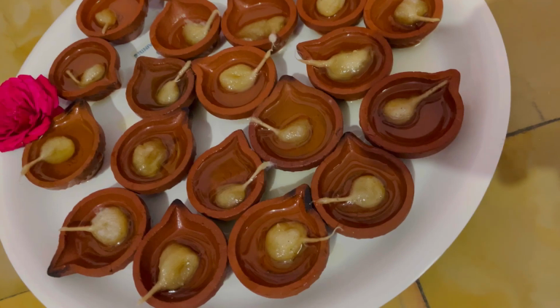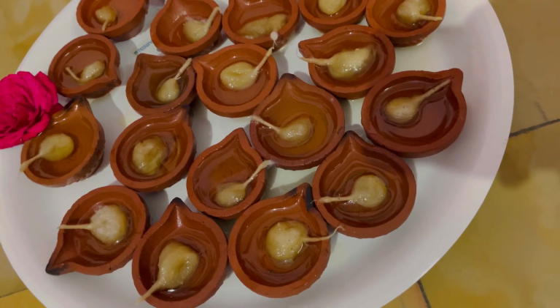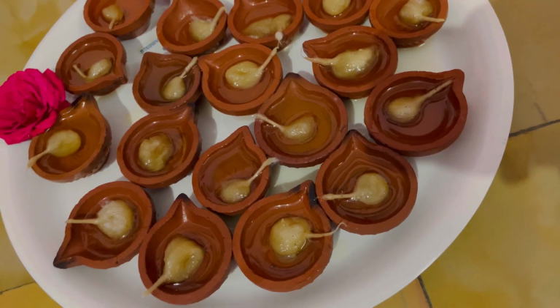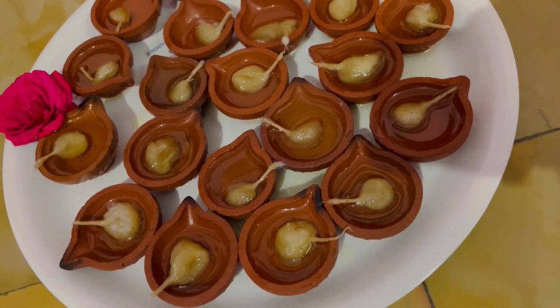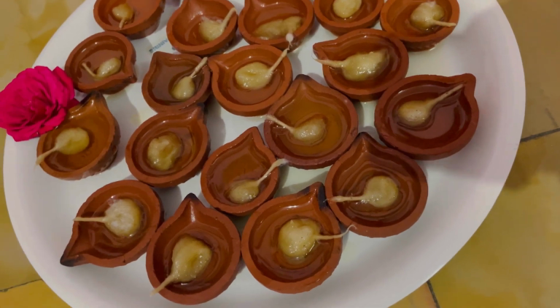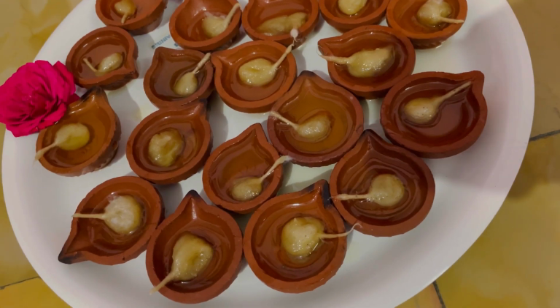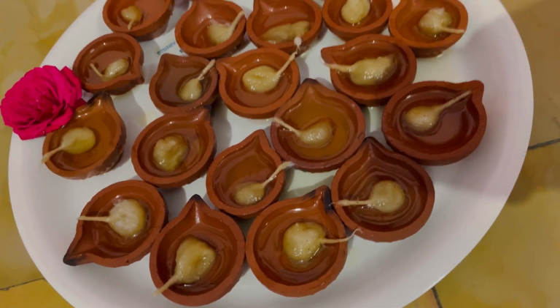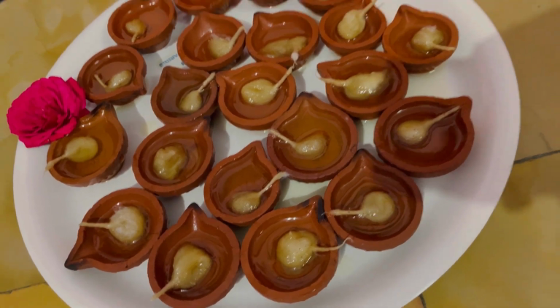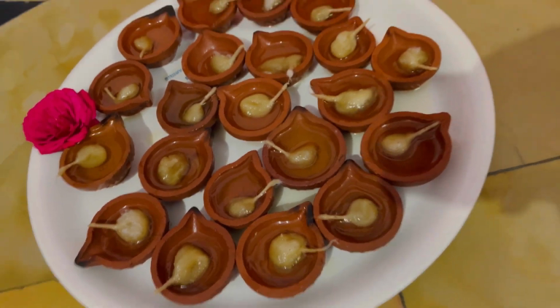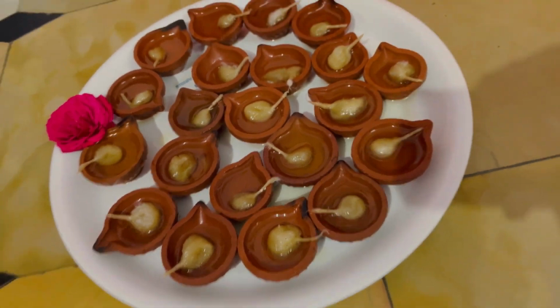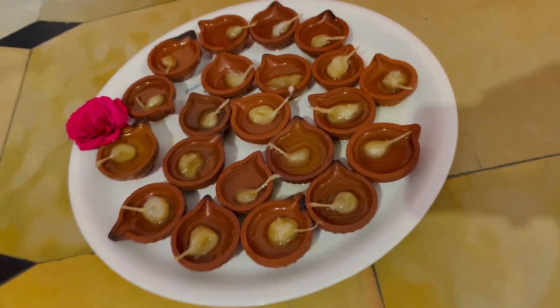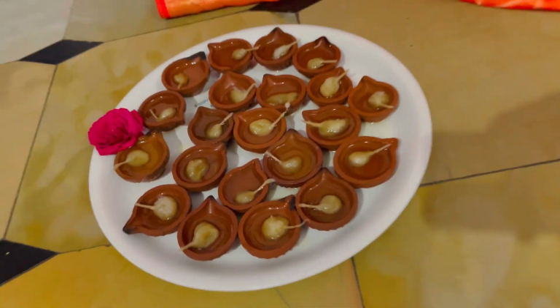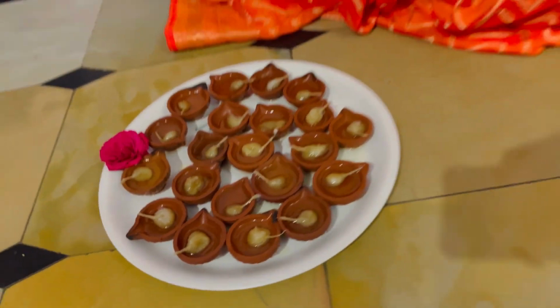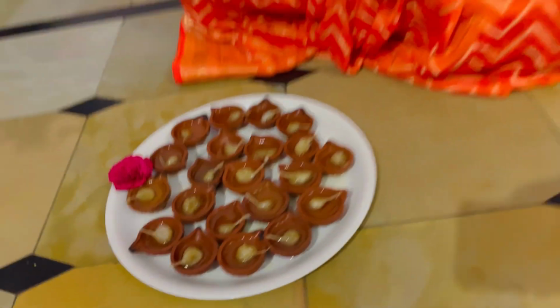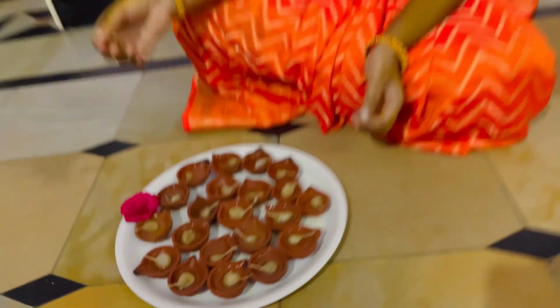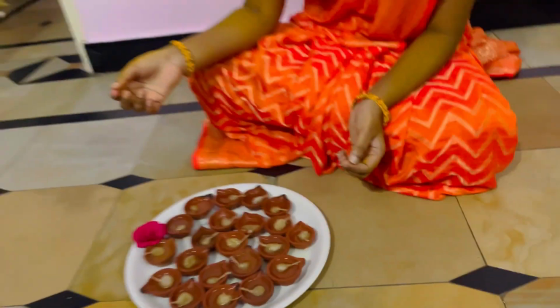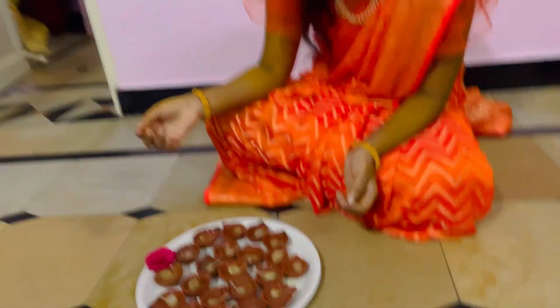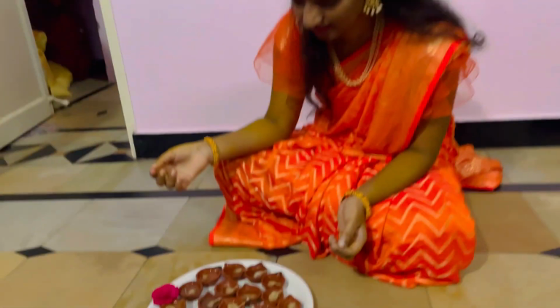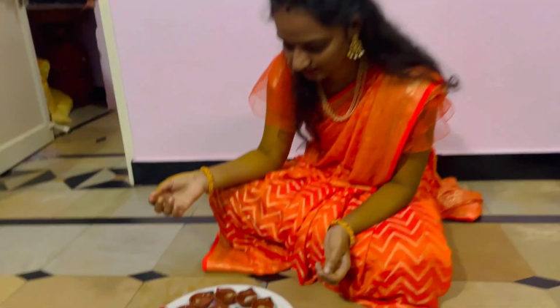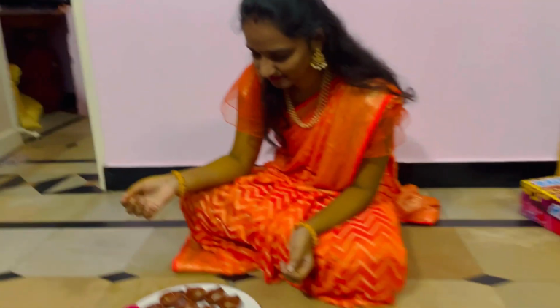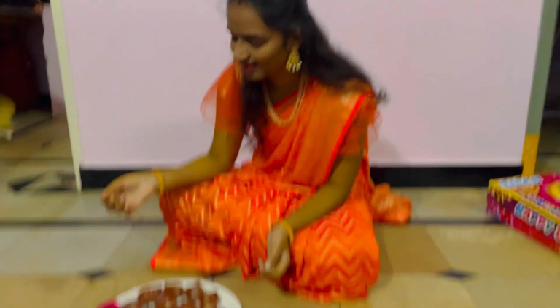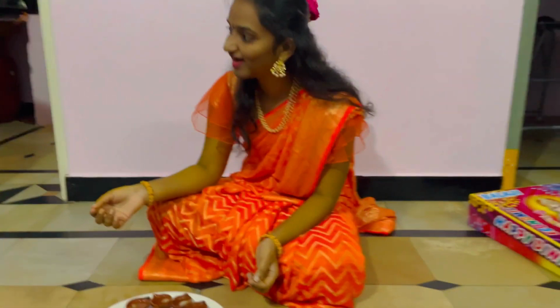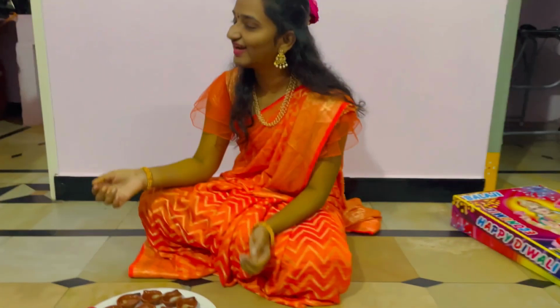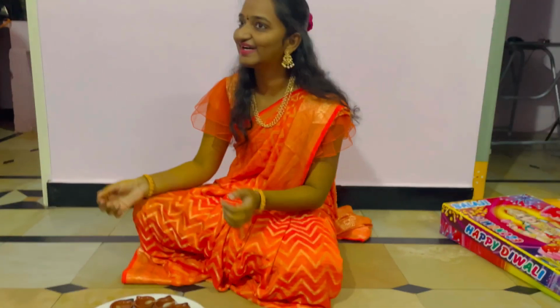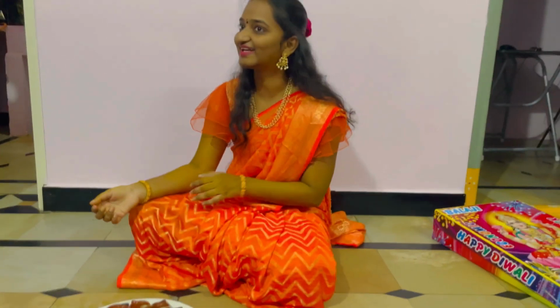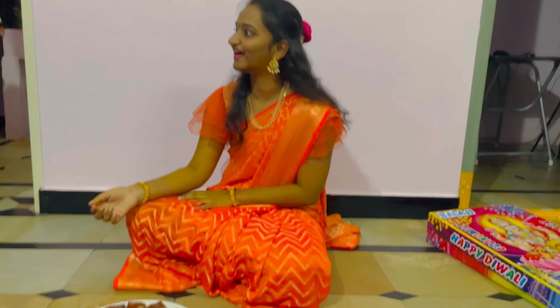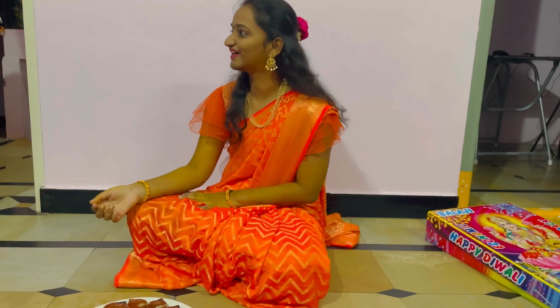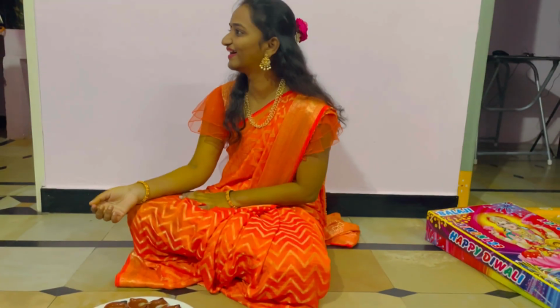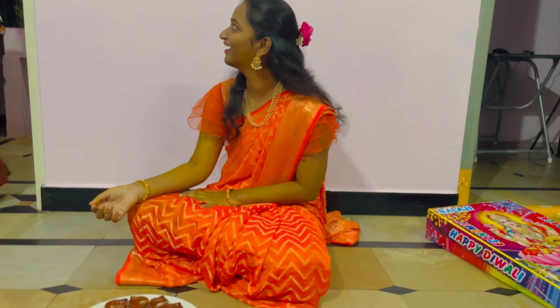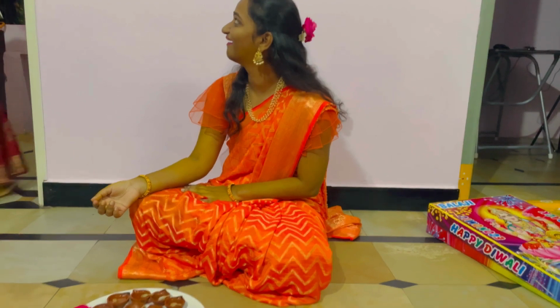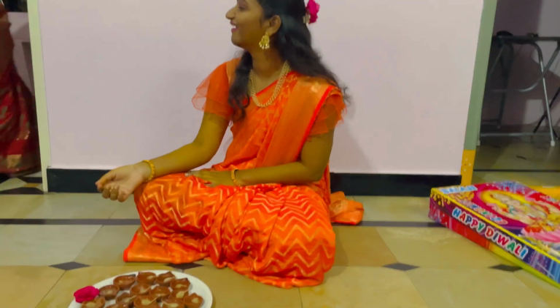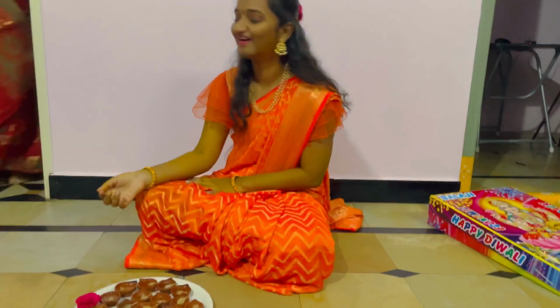Hello all, welcome back to our channel Gopi Ramya. This video is going to be posted on our Diwali celebrations.